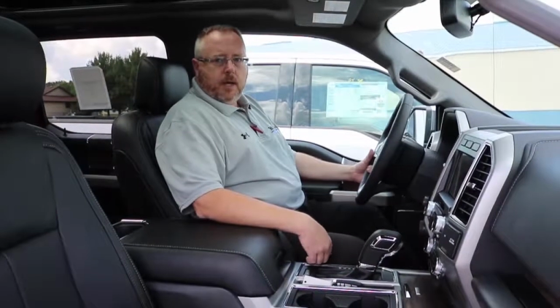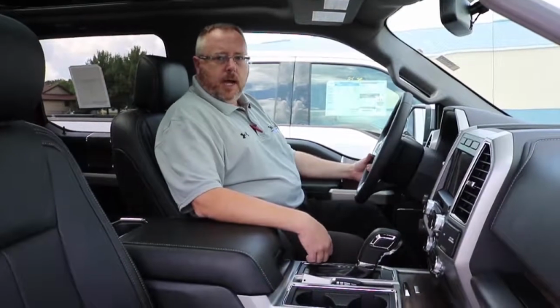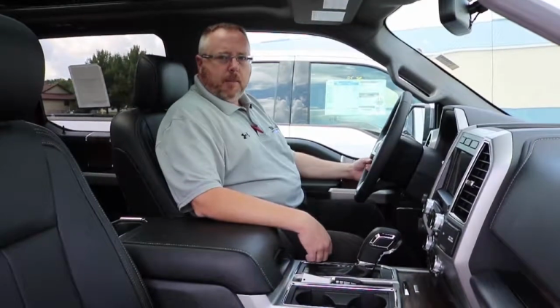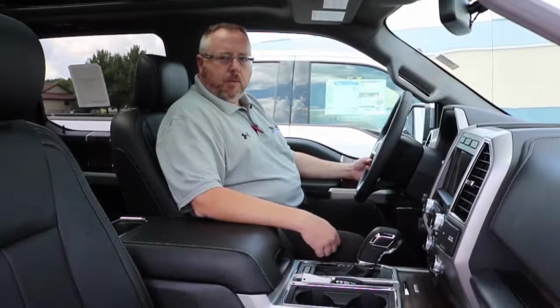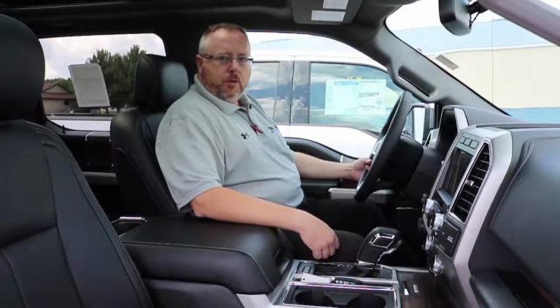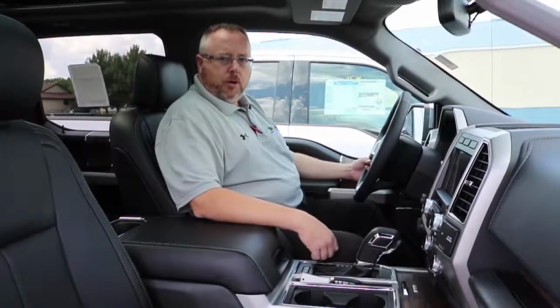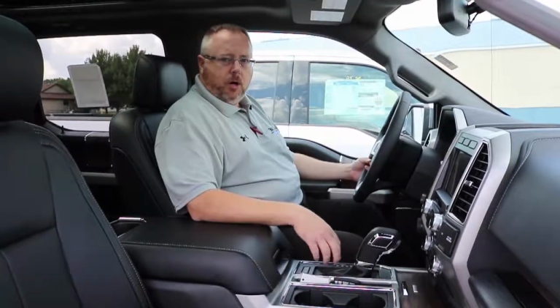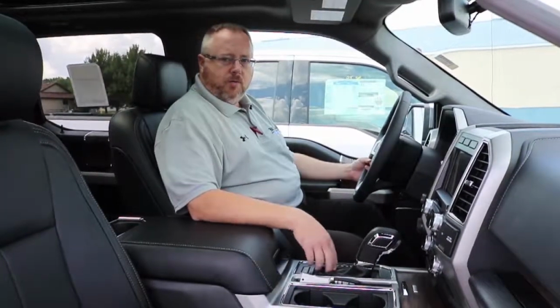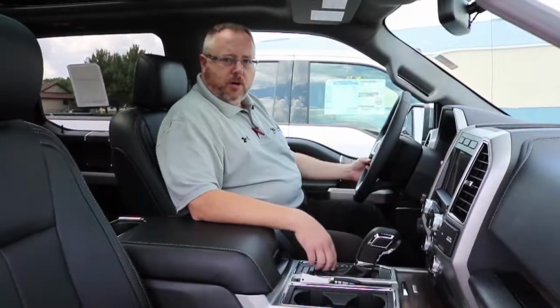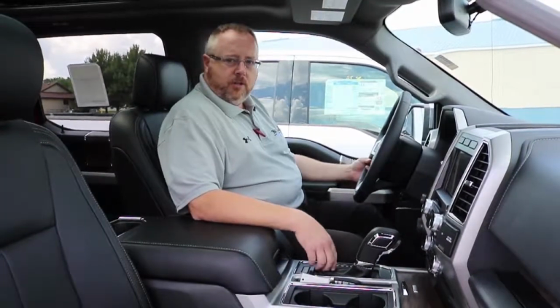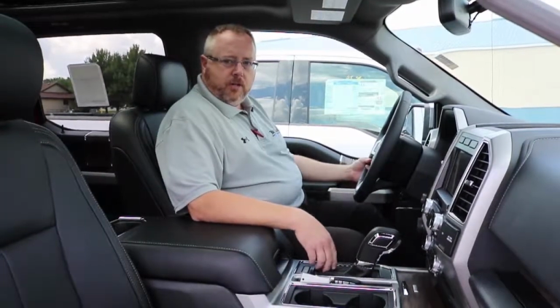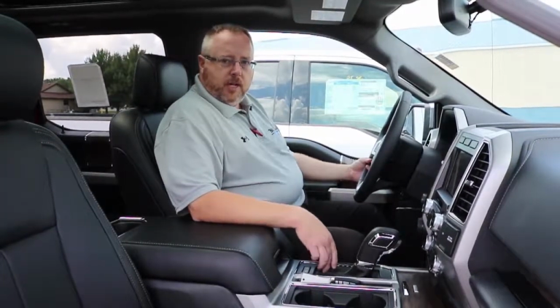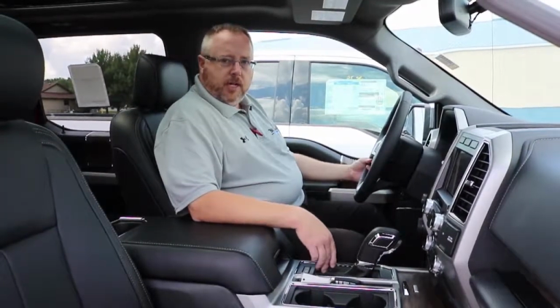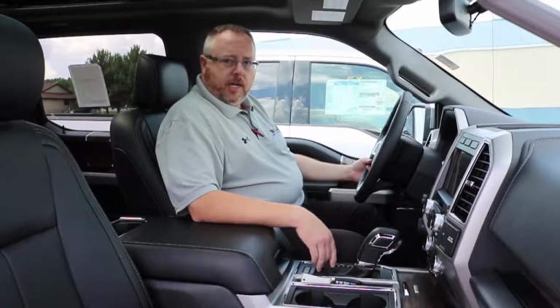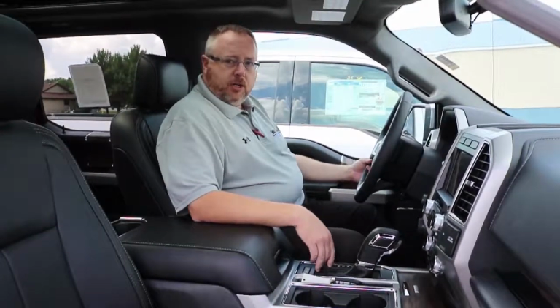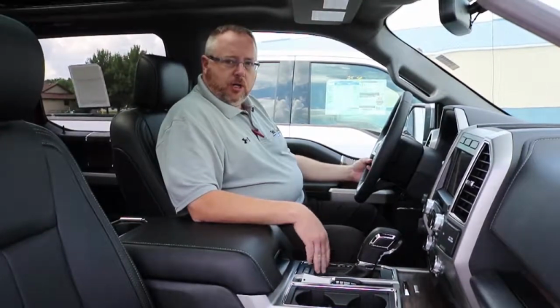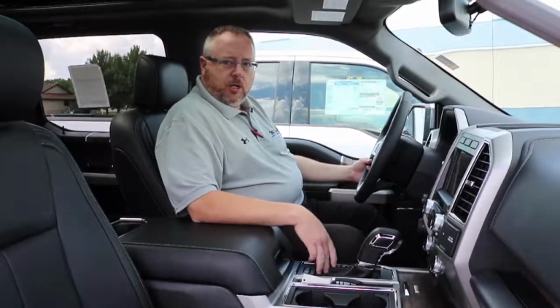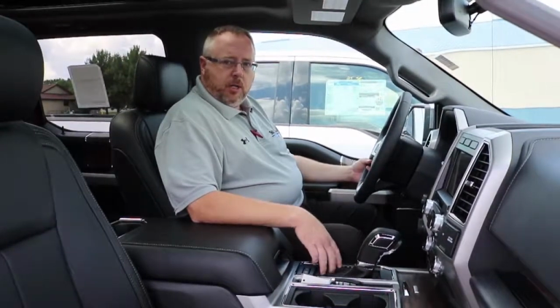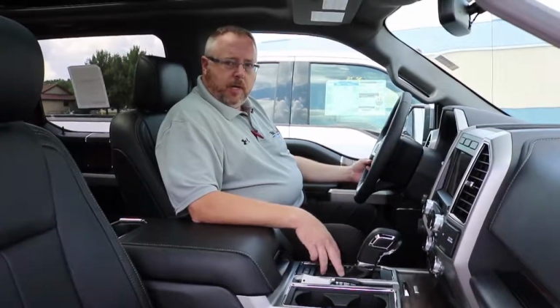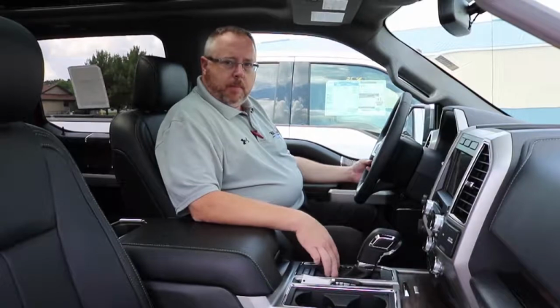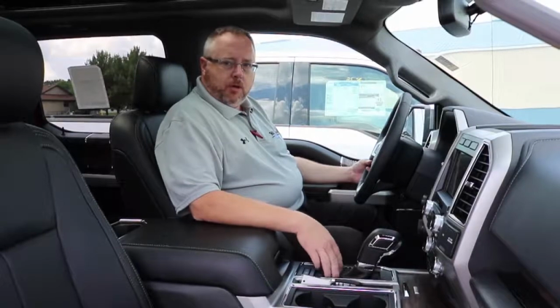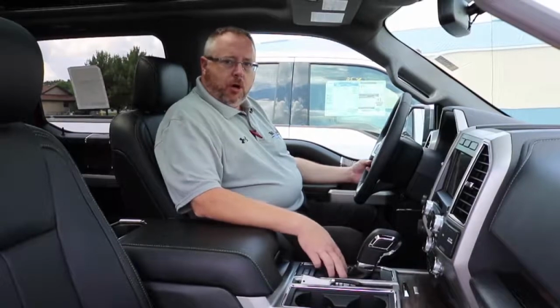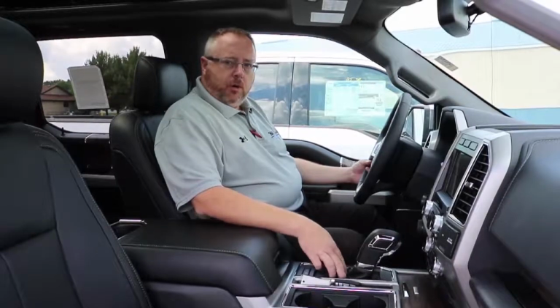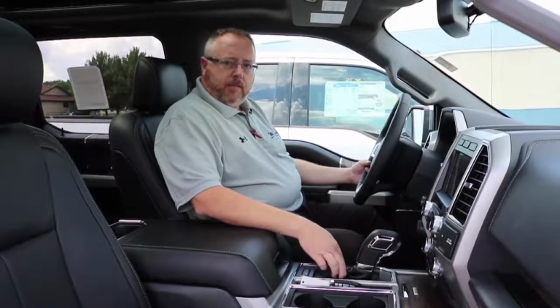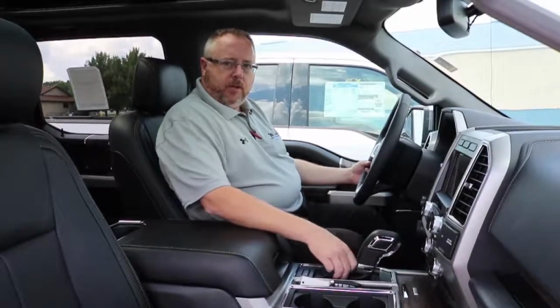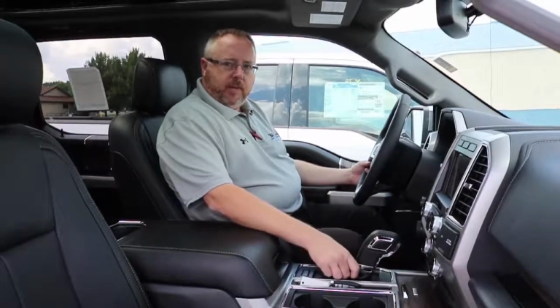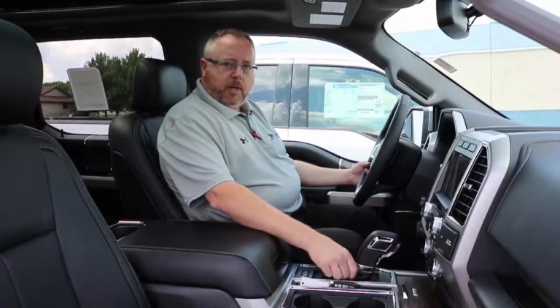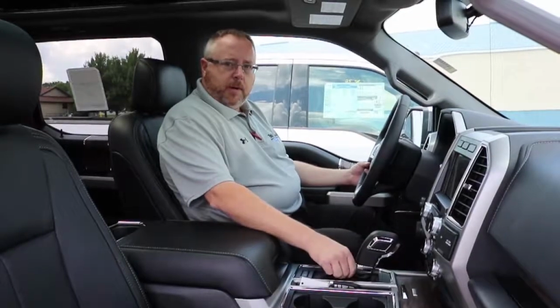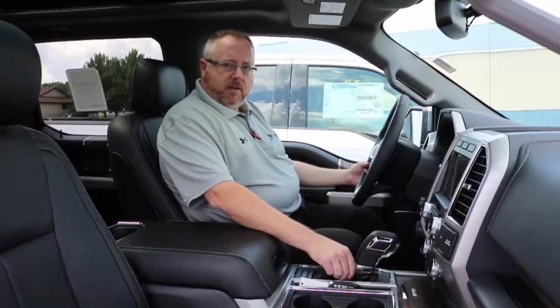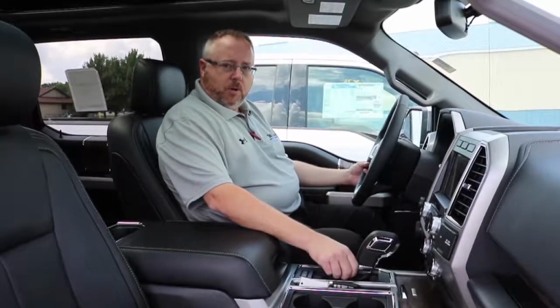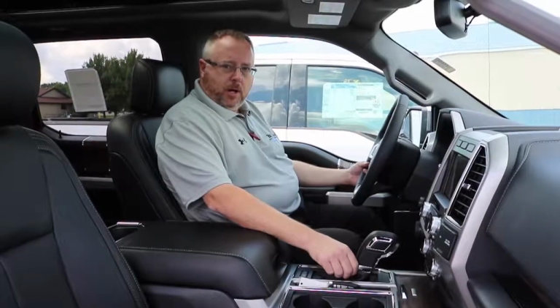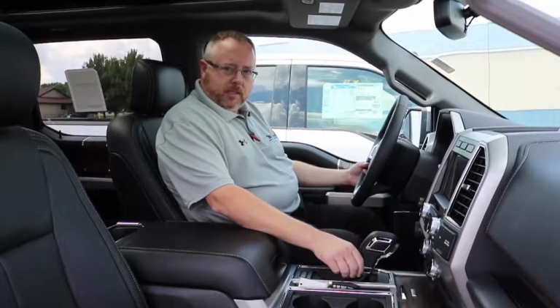Hi, I'm Mike Boland with Bill Caldwell Ford in Hudson, and today I'd like to talk to you a little bit about the auto lamp feature available on many of our Ford products.